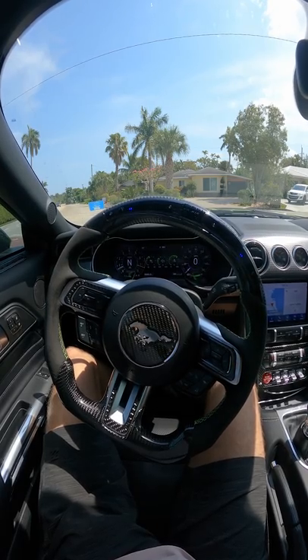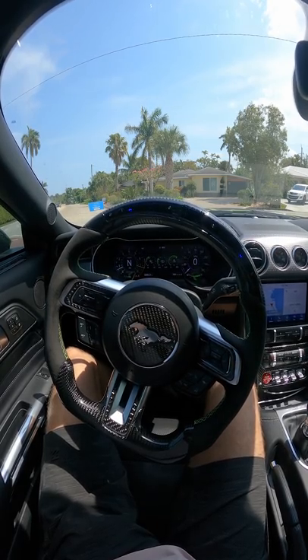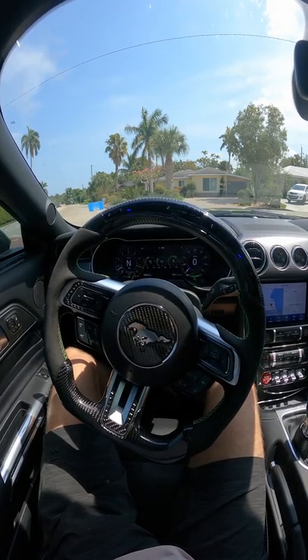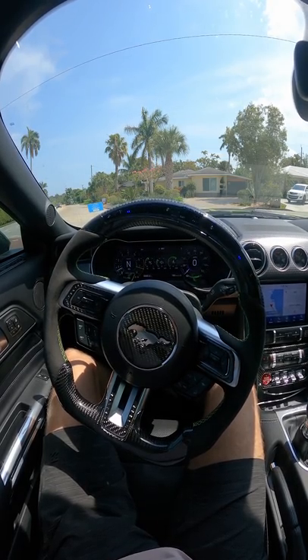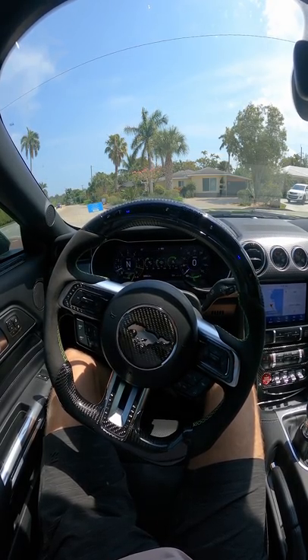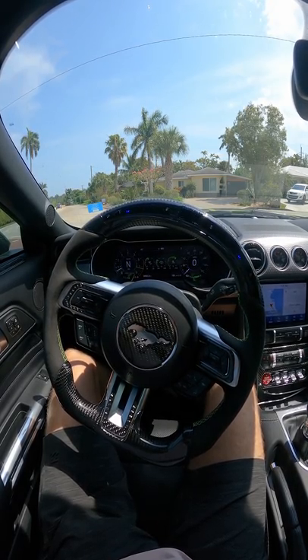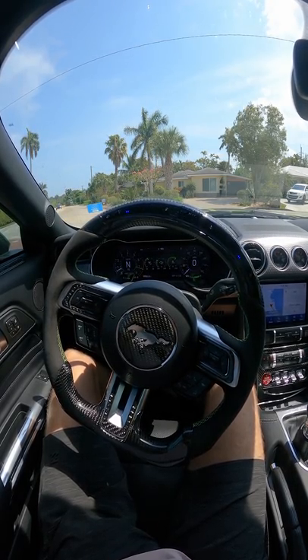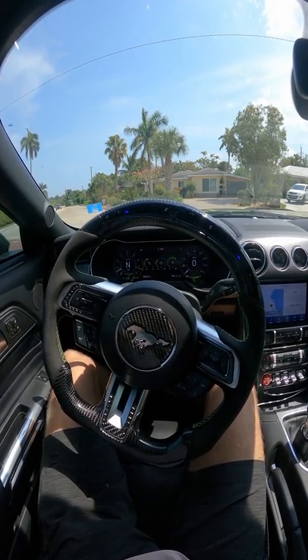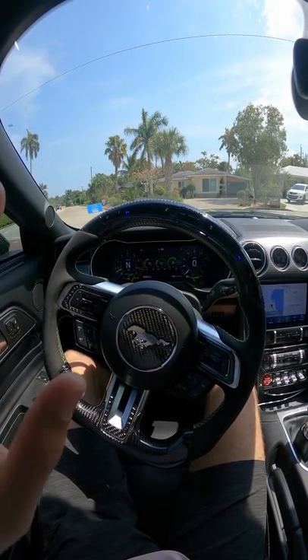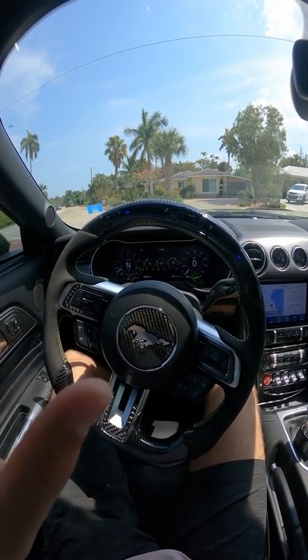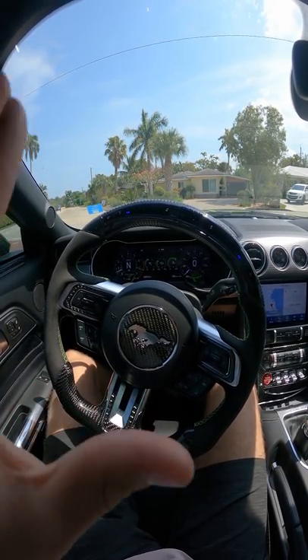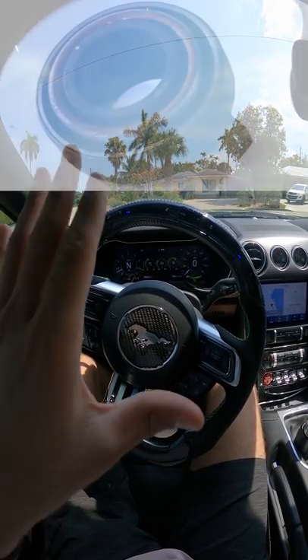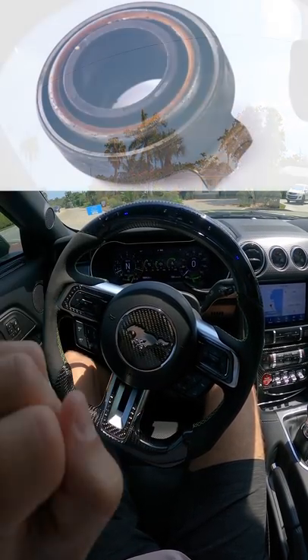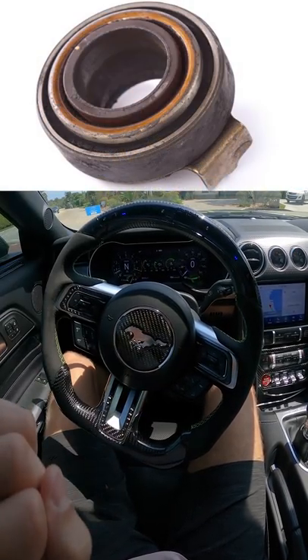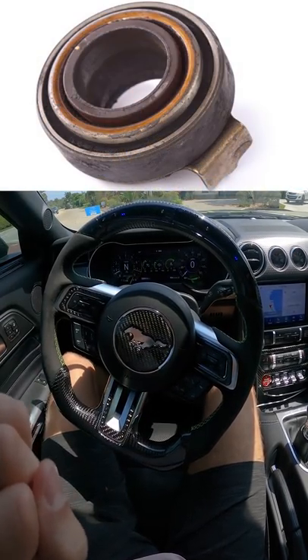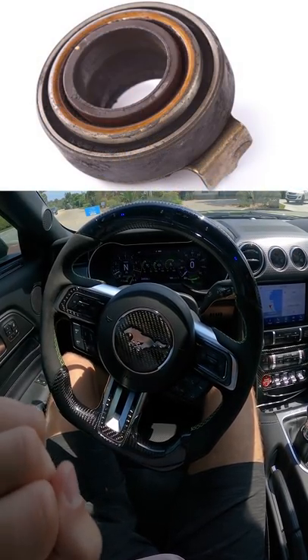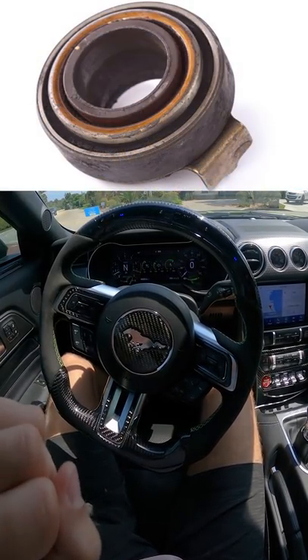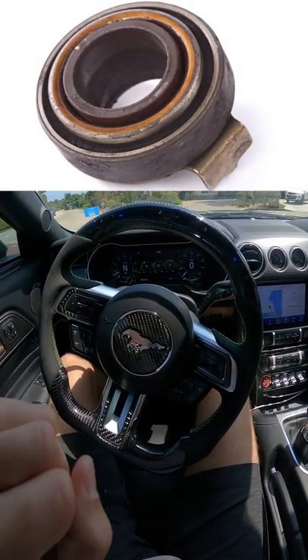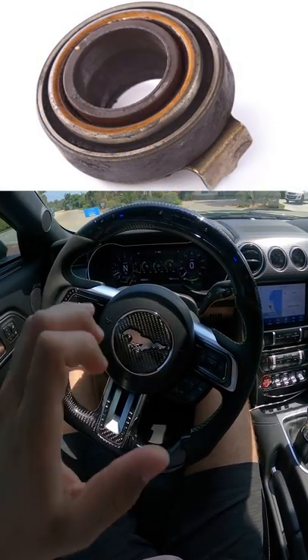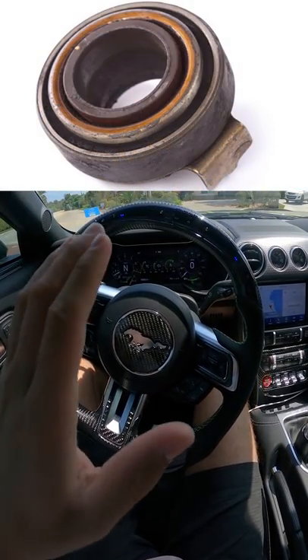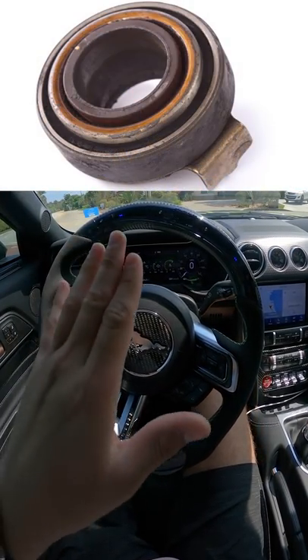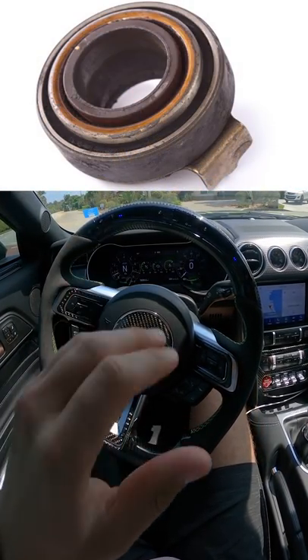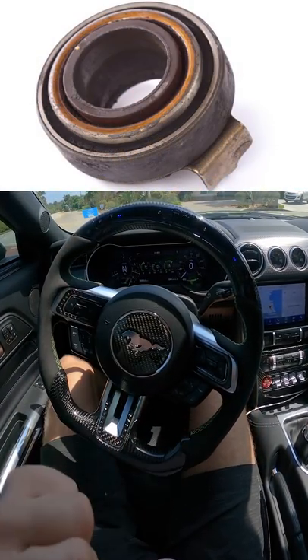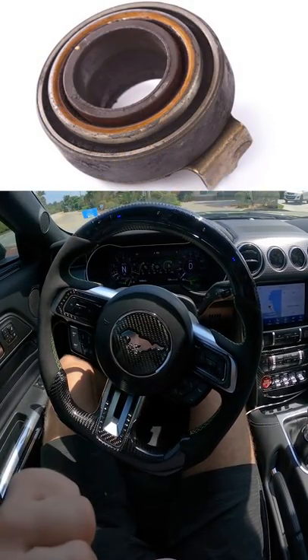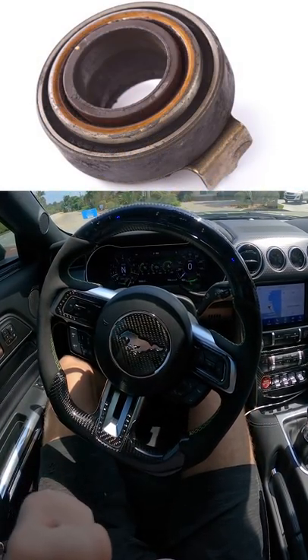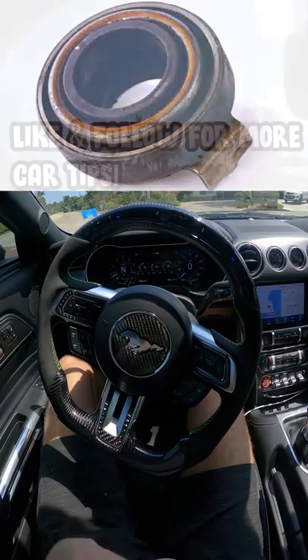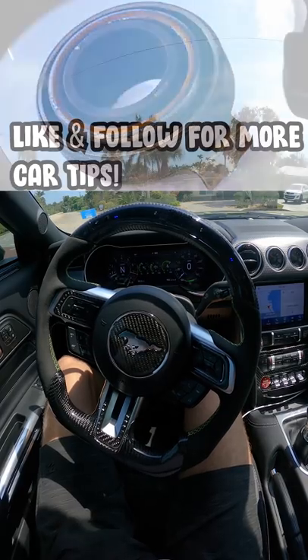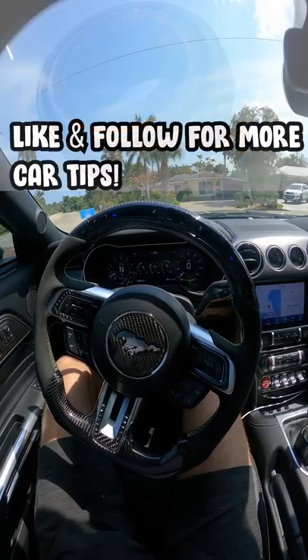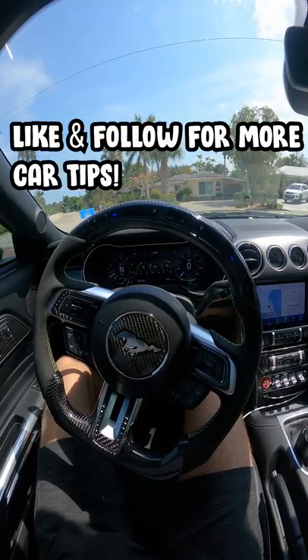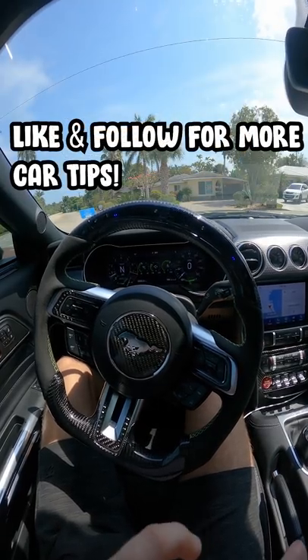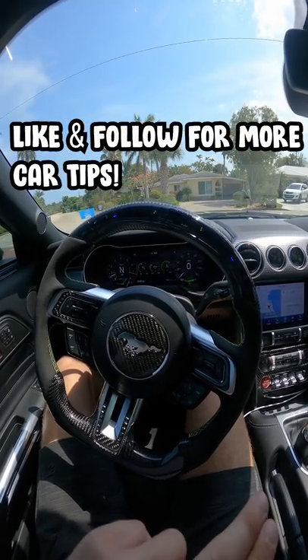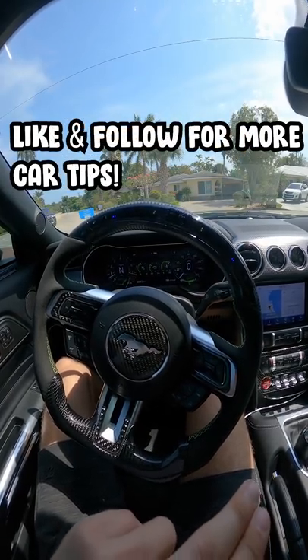Keeping your foot down on the clutch is going to wear out that throwout bearing and cause a lot of problems for you in the long run.